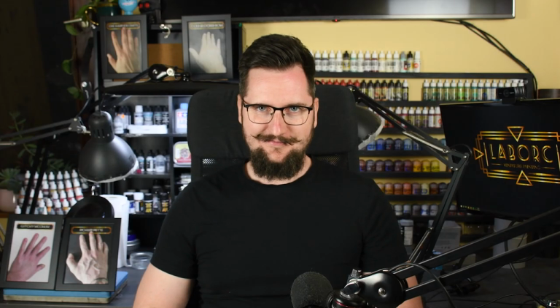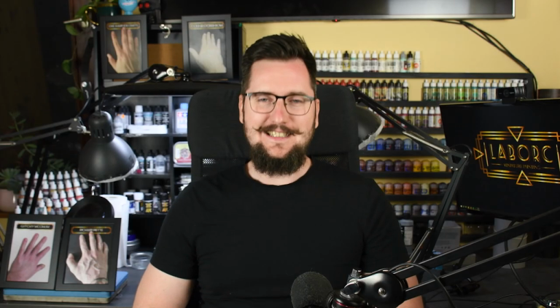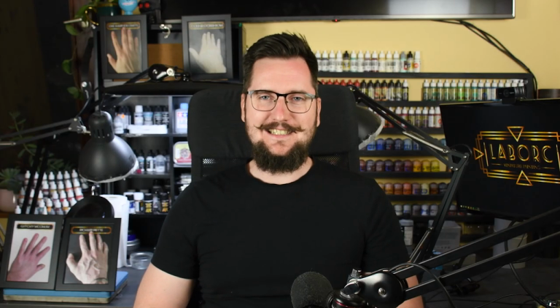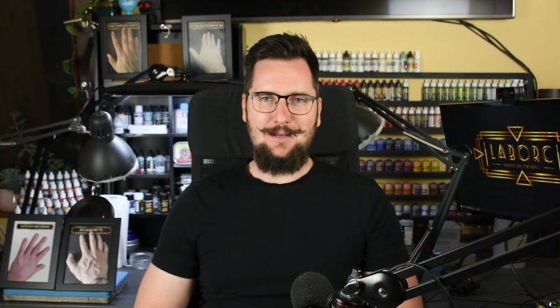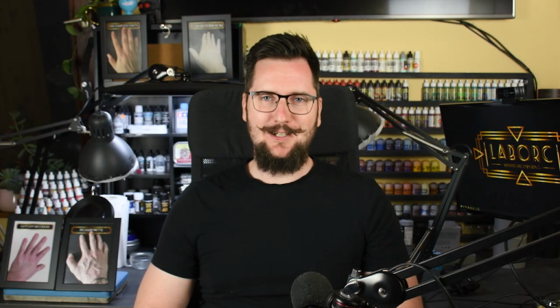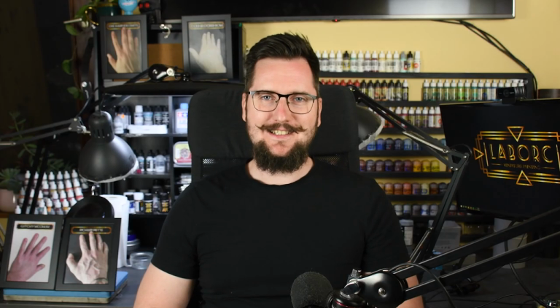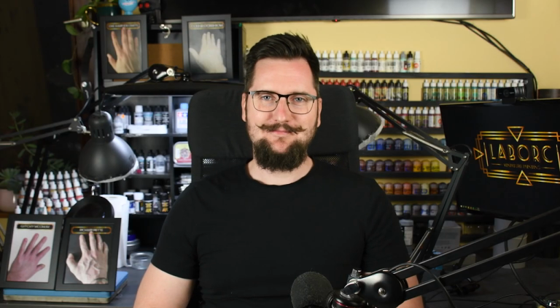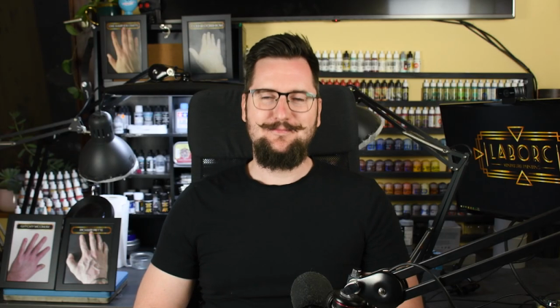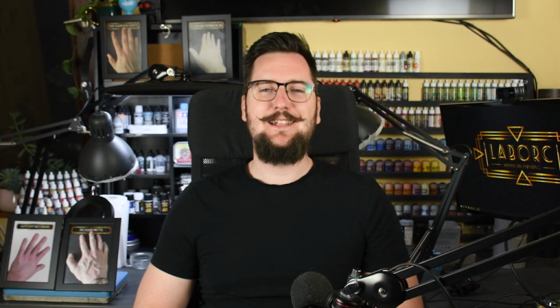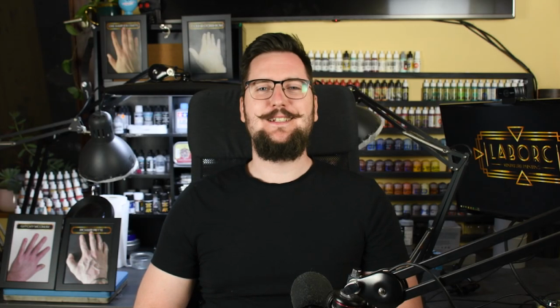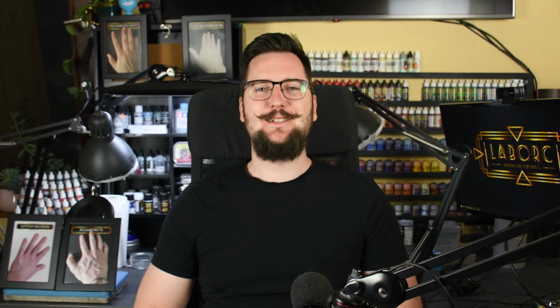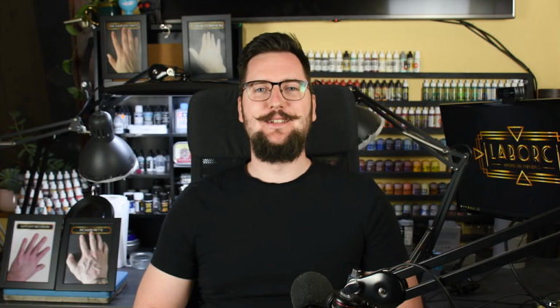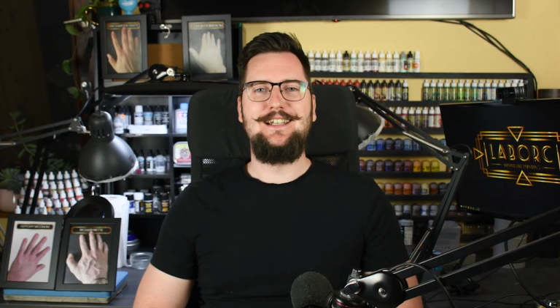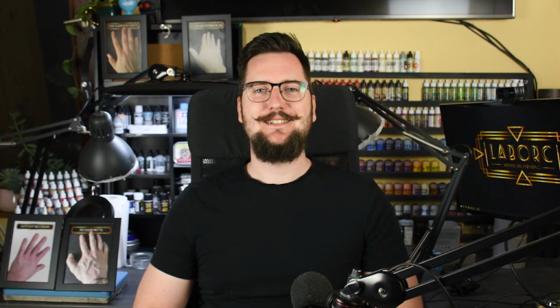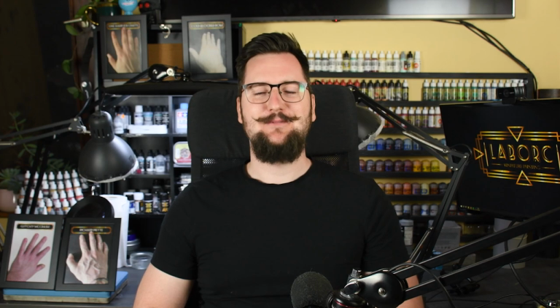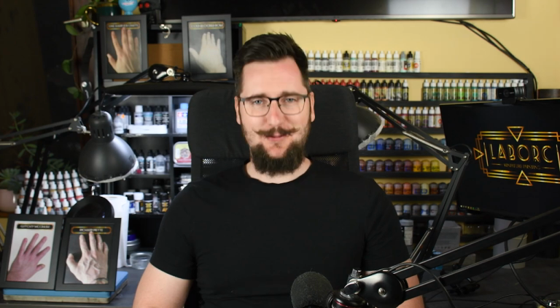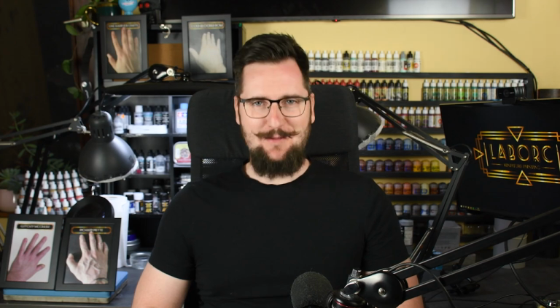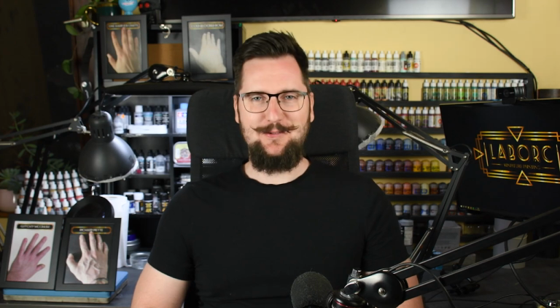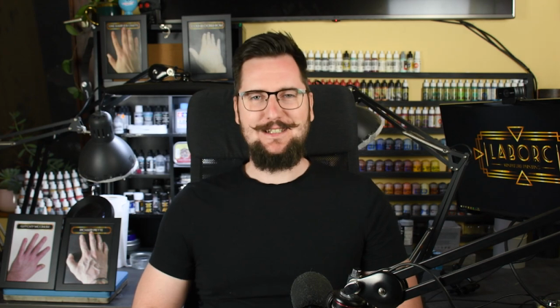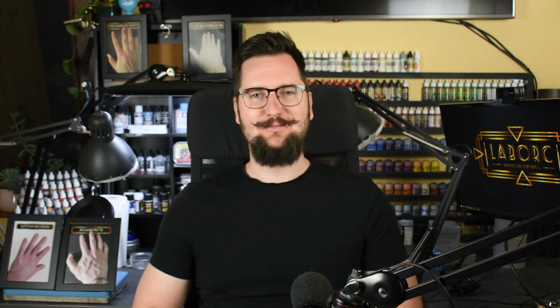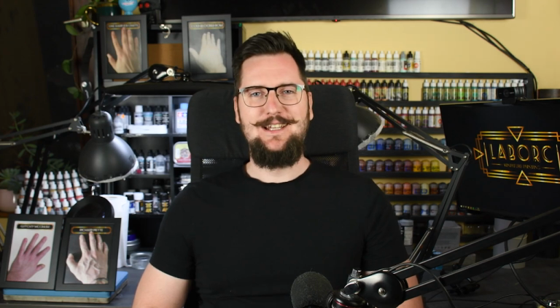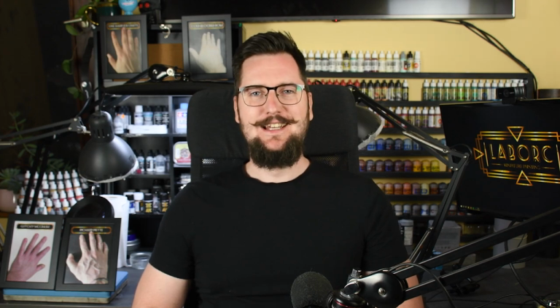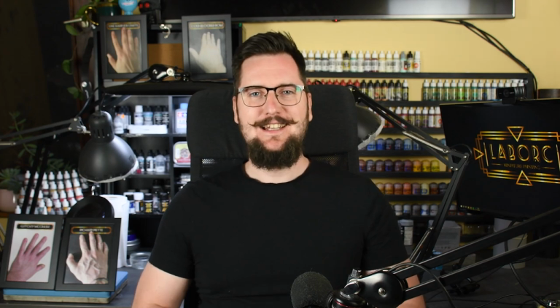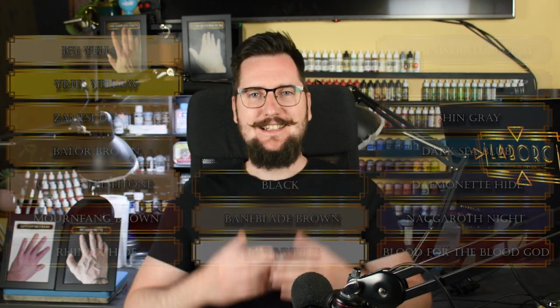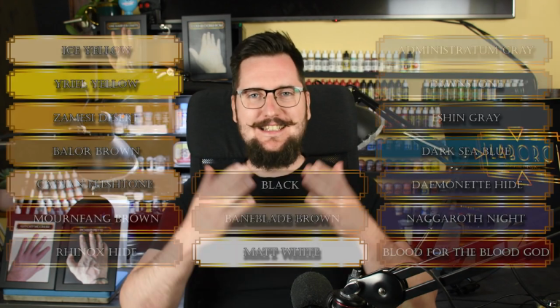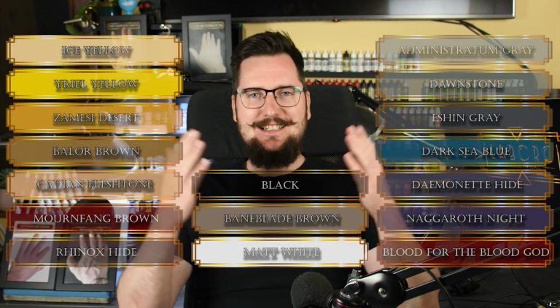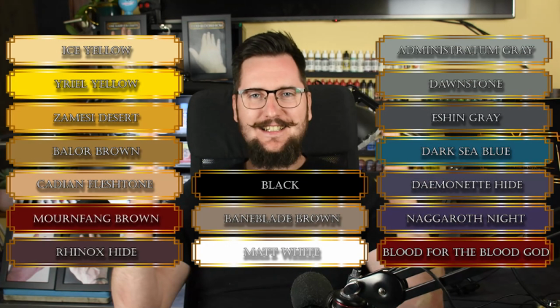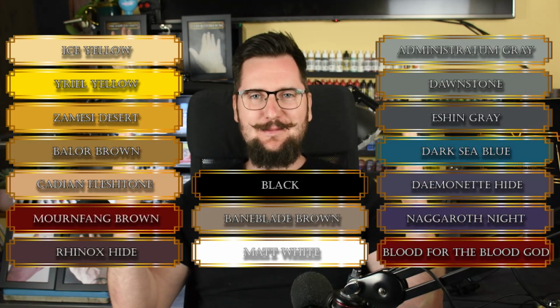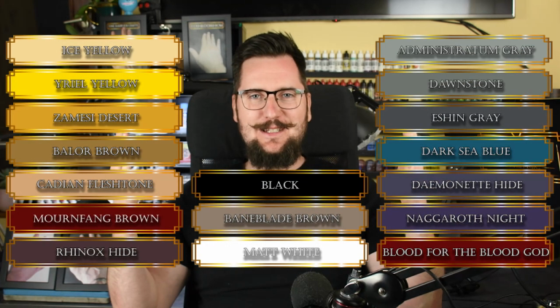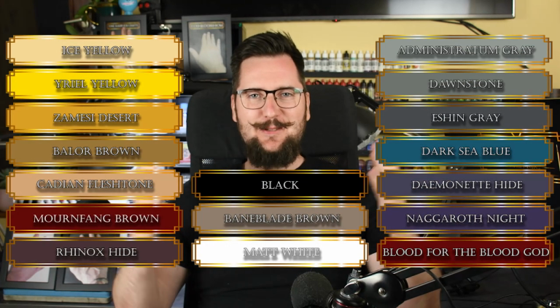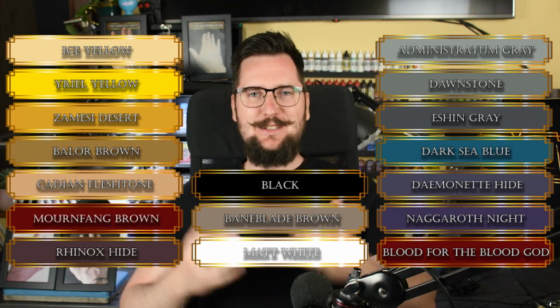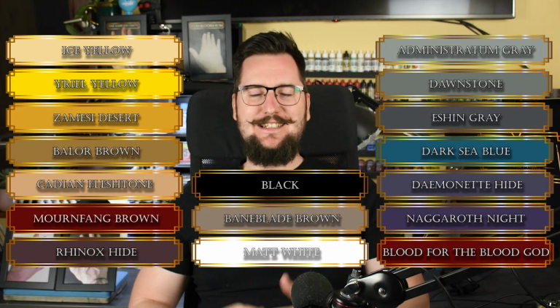This is Labolc, and it is so nice to have you here. These are the paints you need.